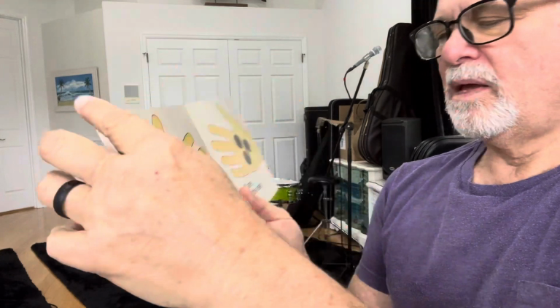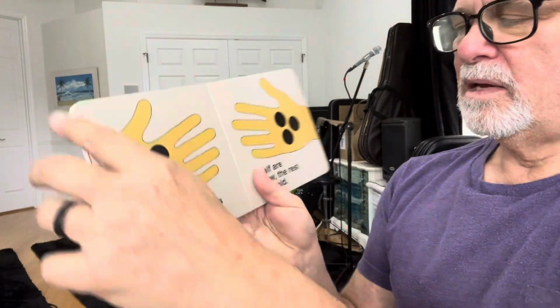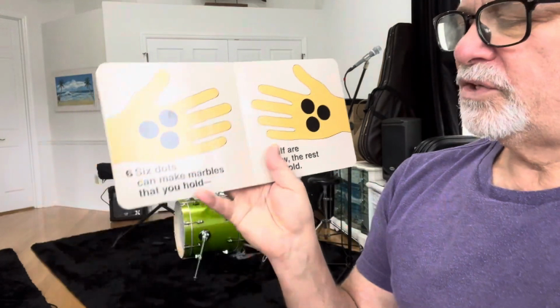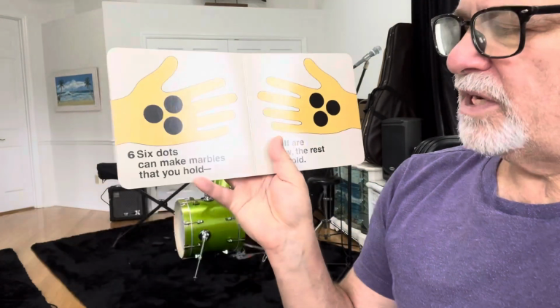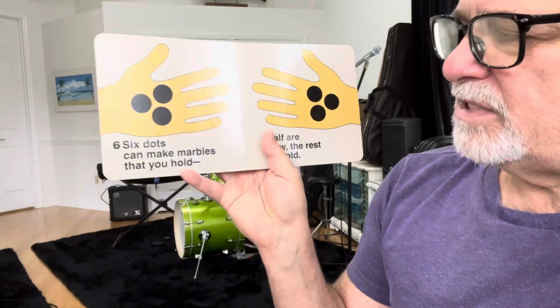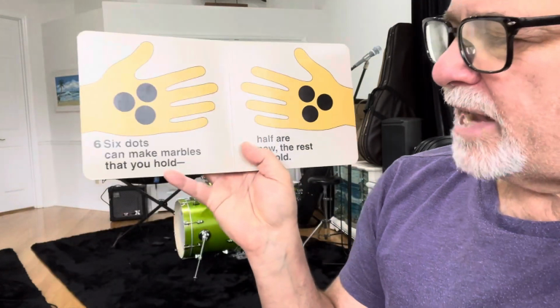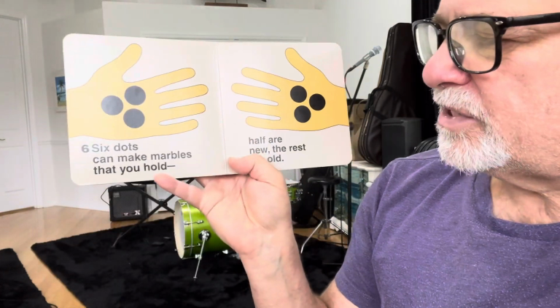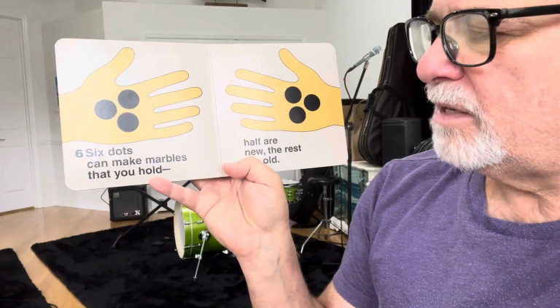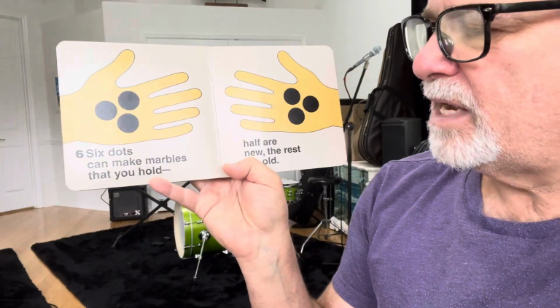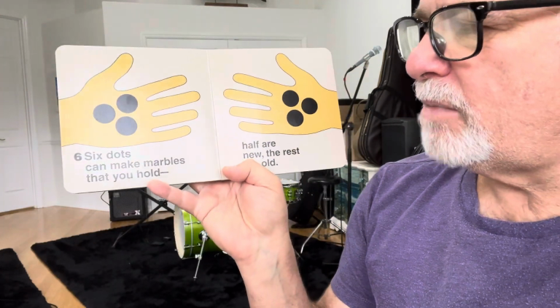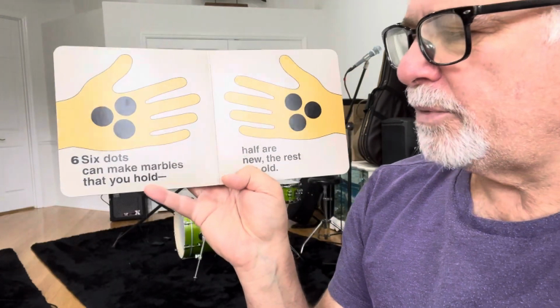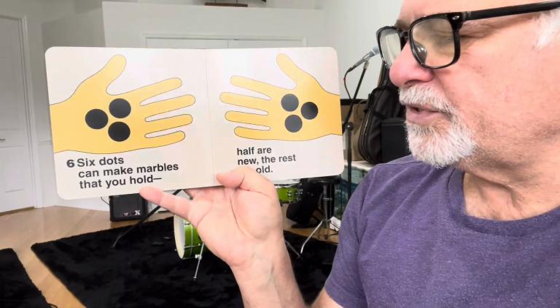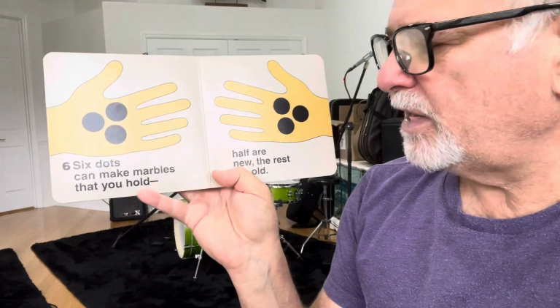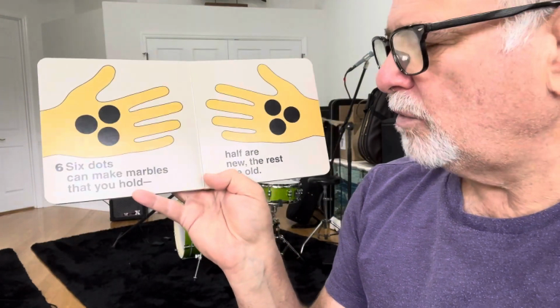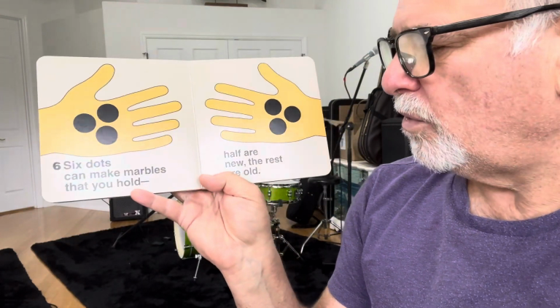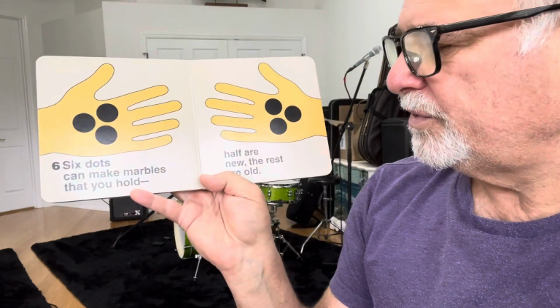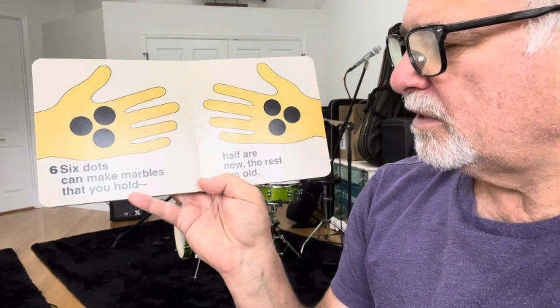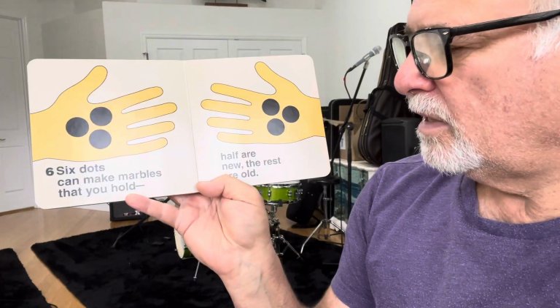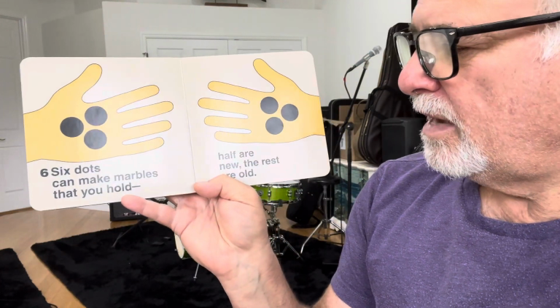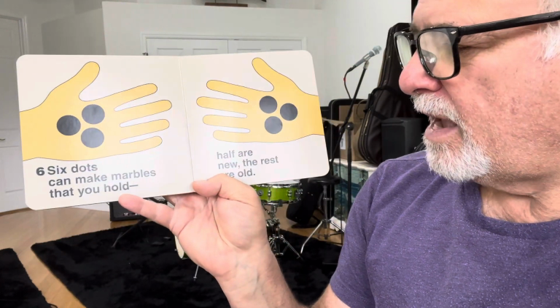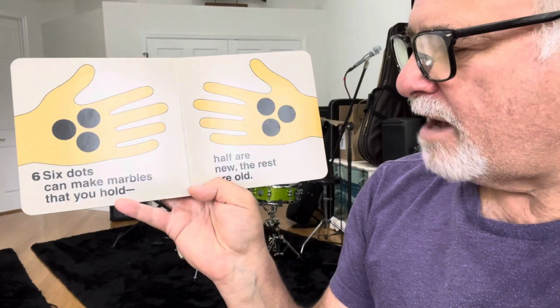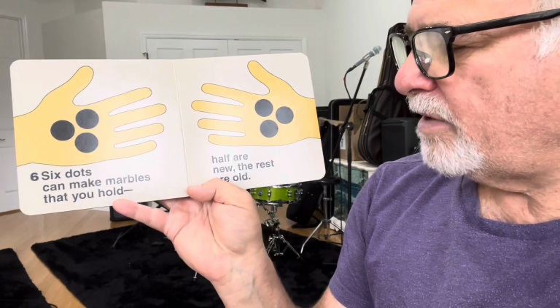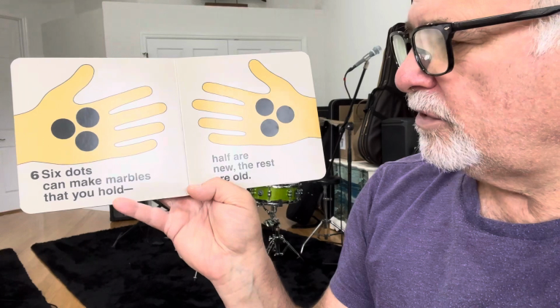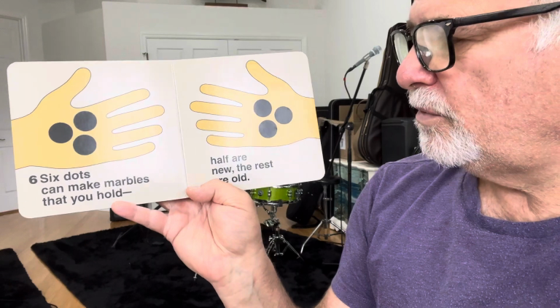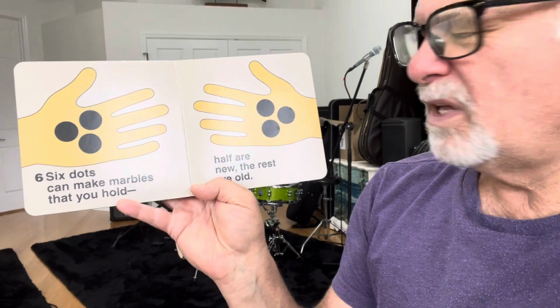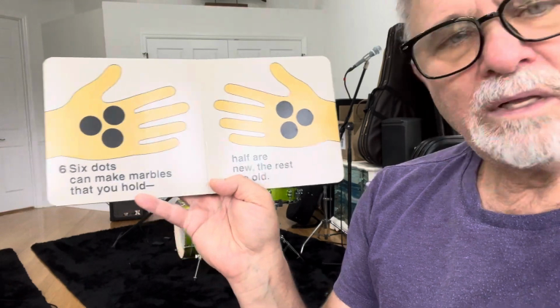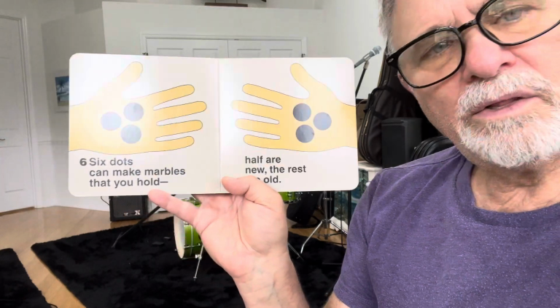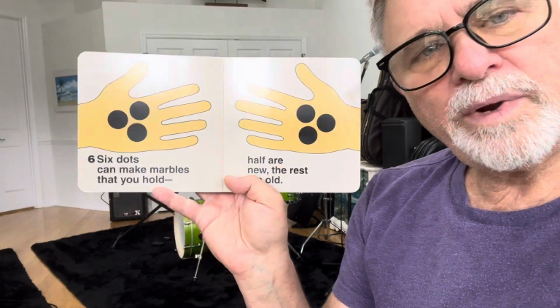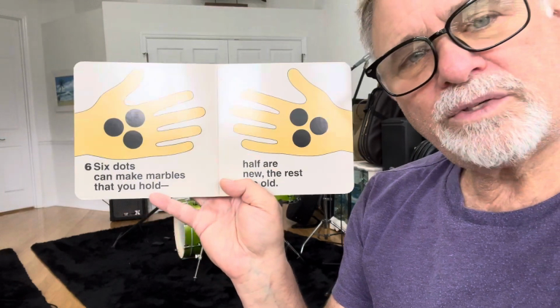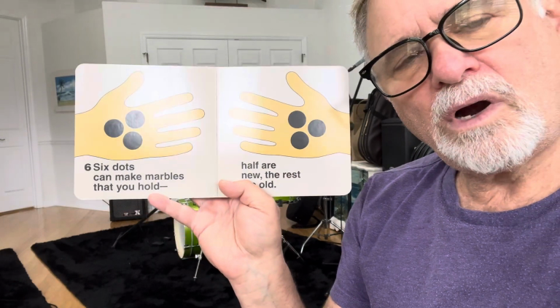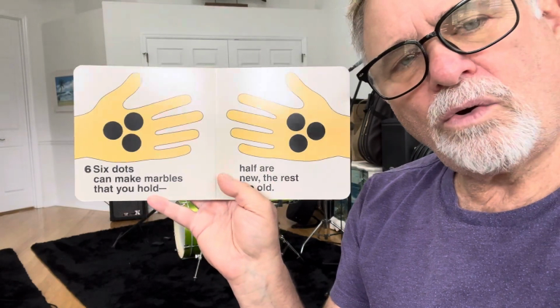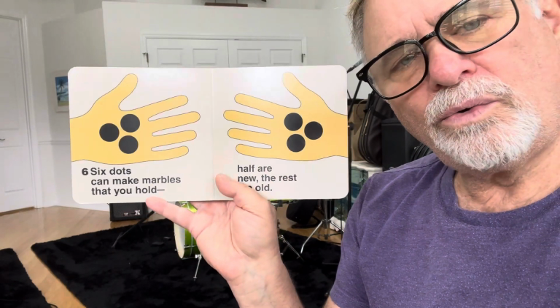Six dots can make marbles that you hold. Half are new, the rest are old.